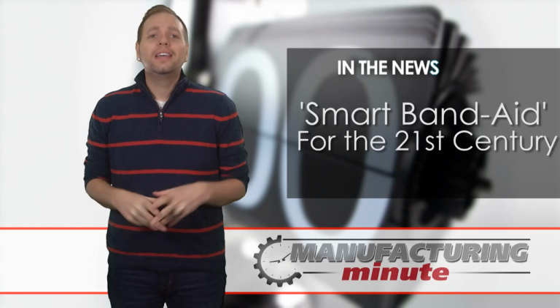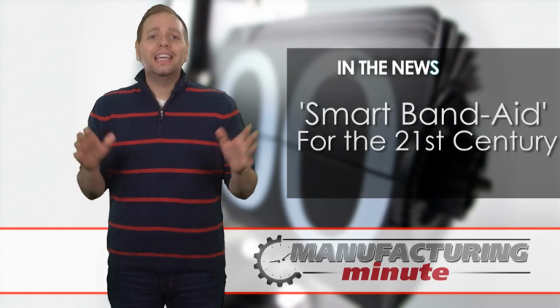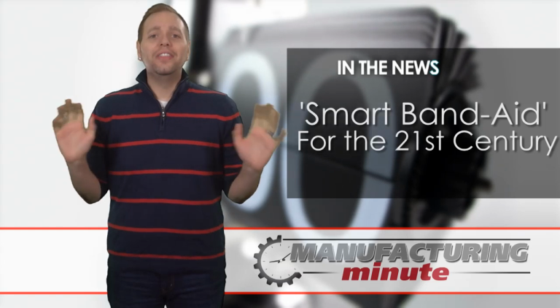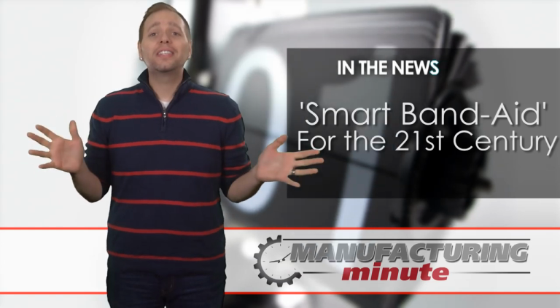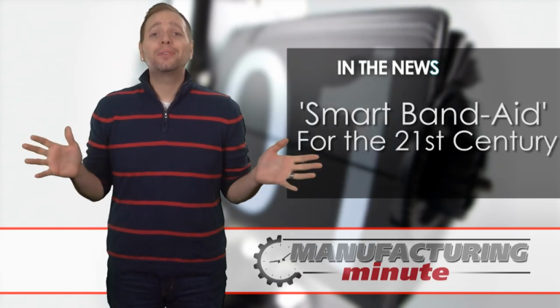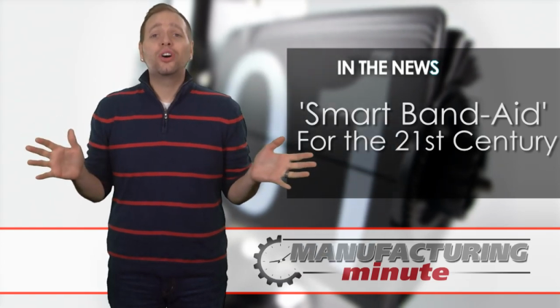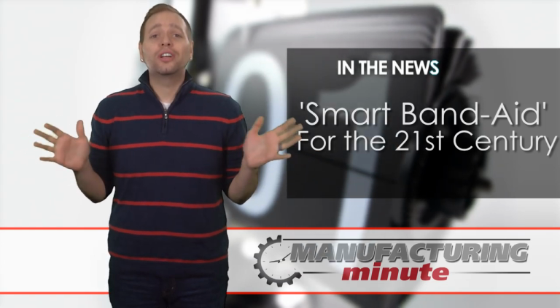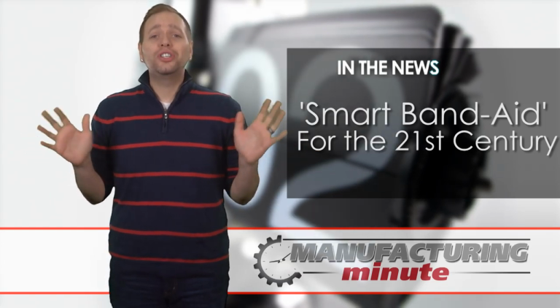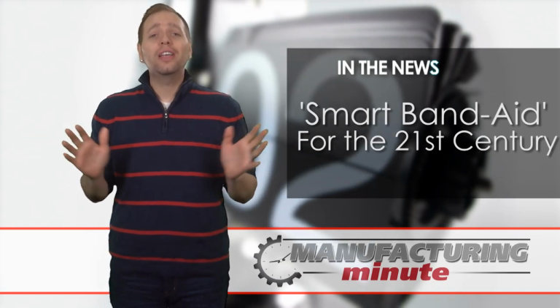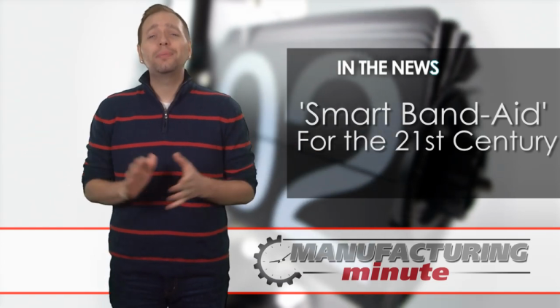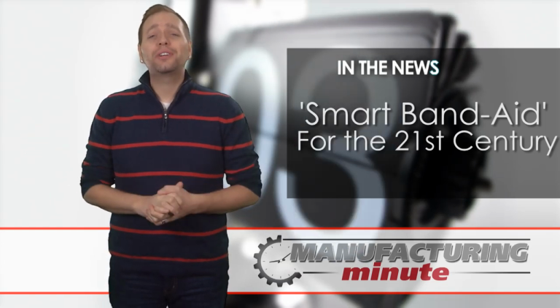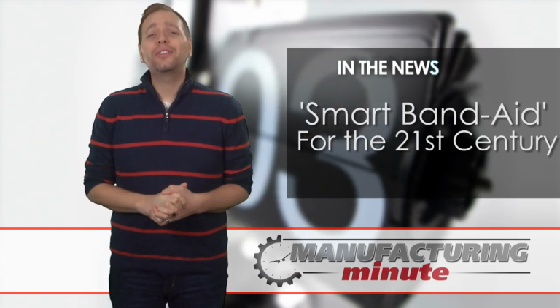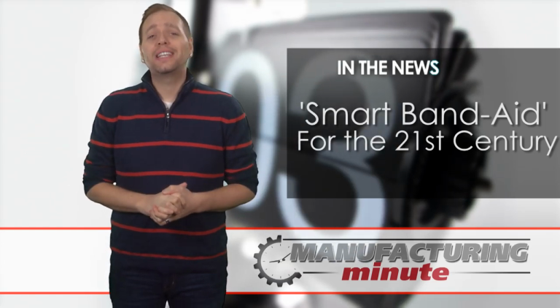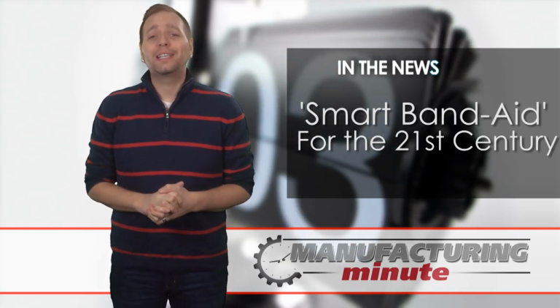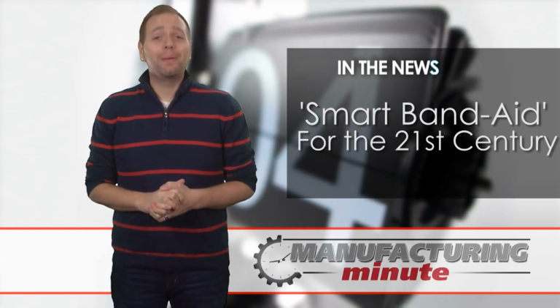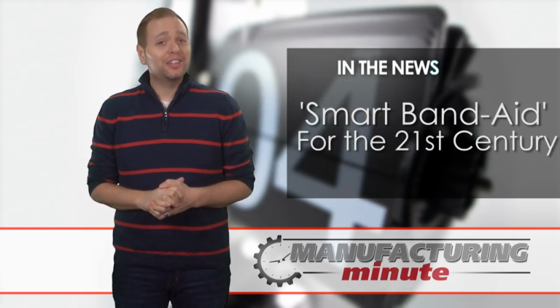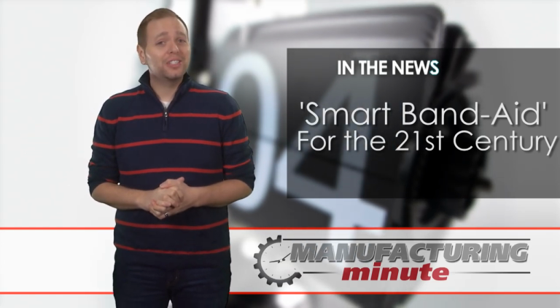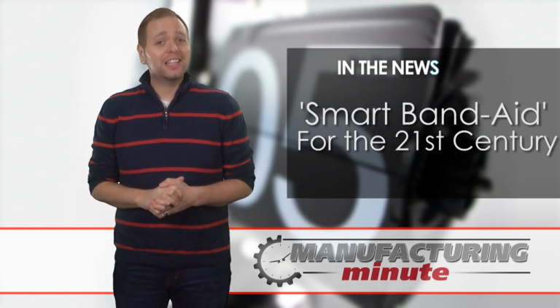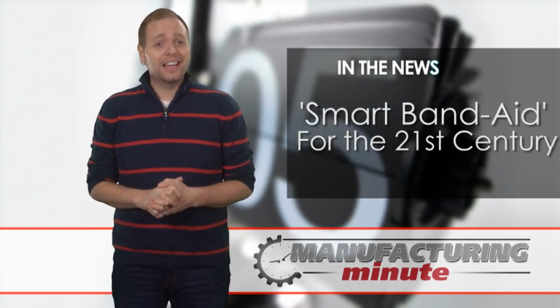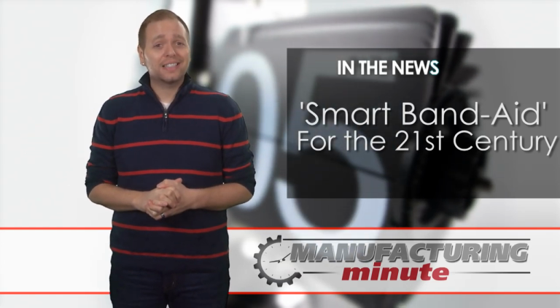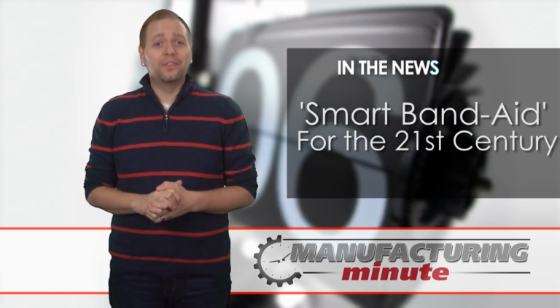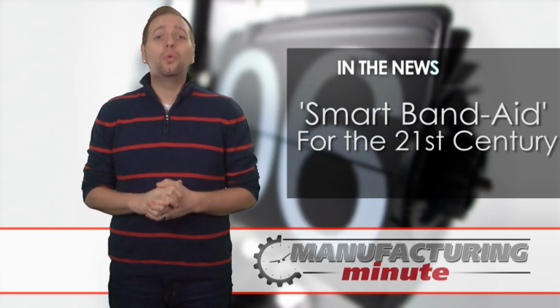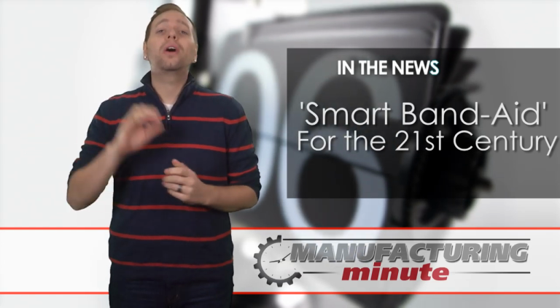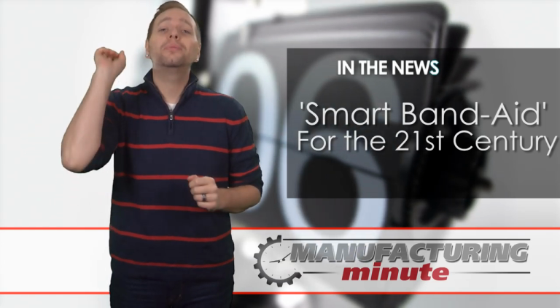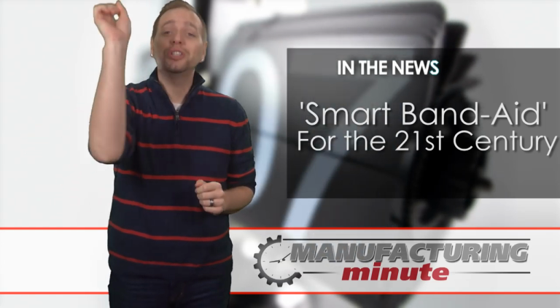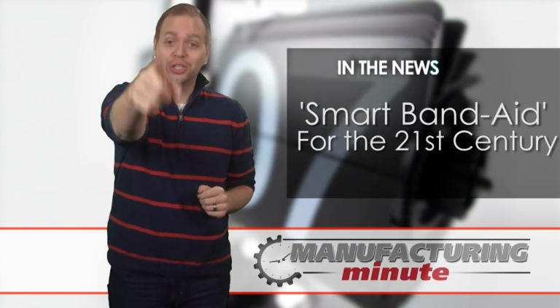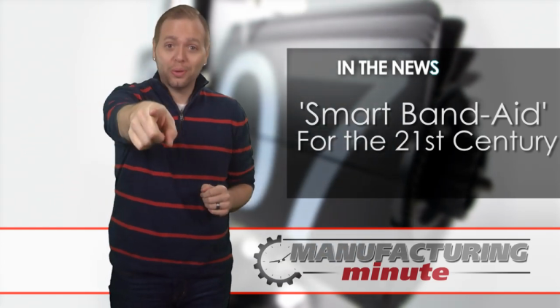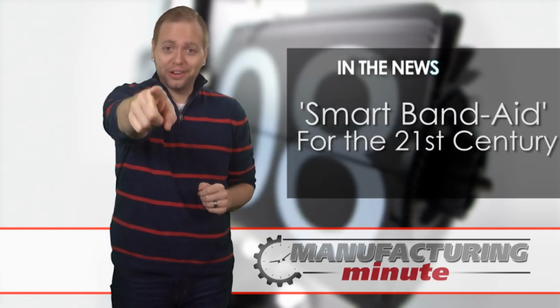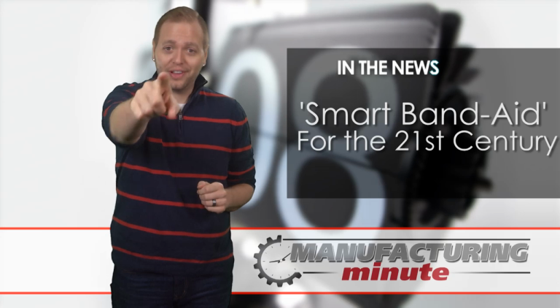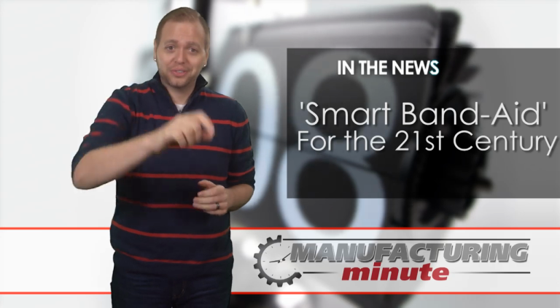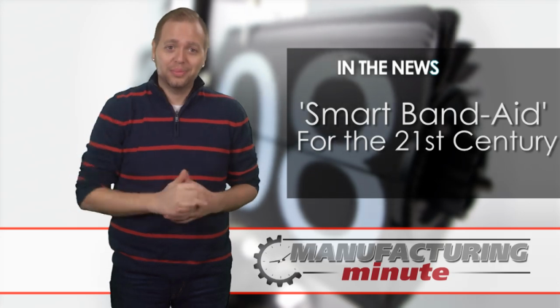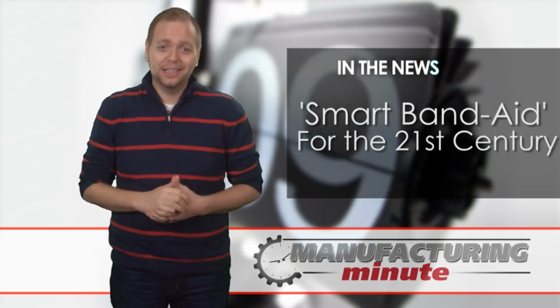In this episode, a gel-like material that takes bandages to the next level. Welcome to your Manufacturing Minute.